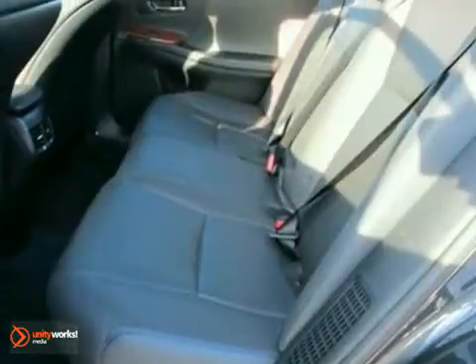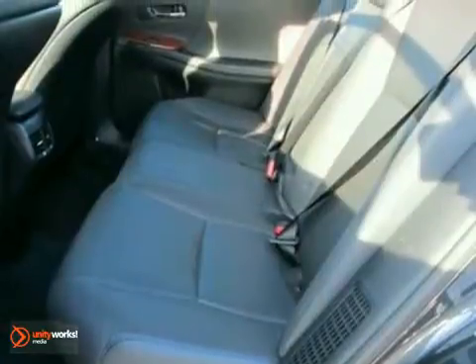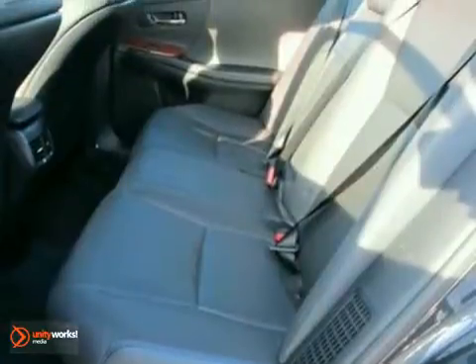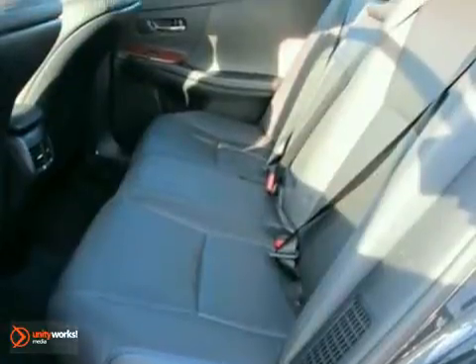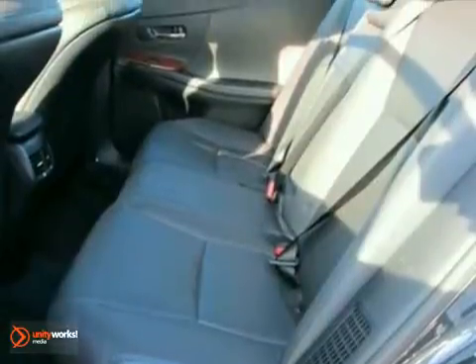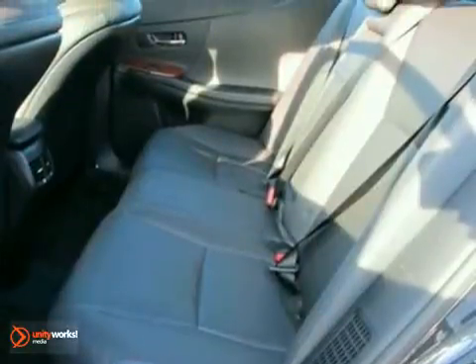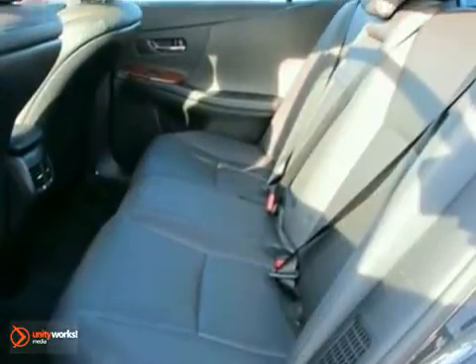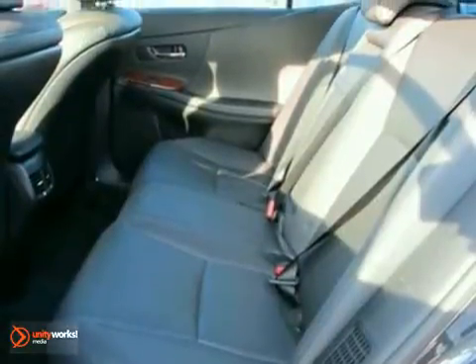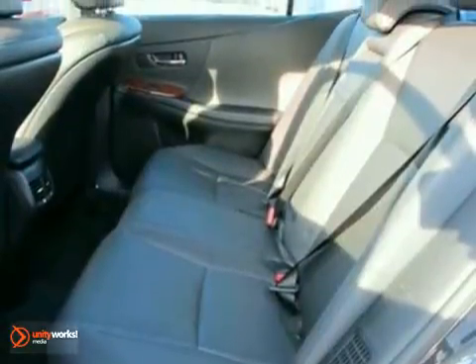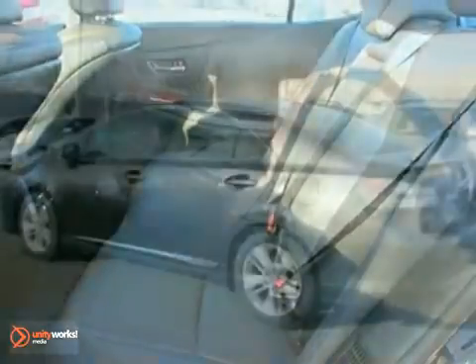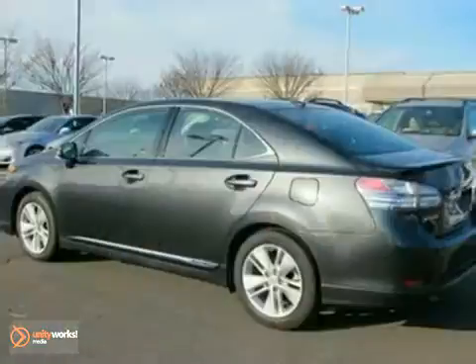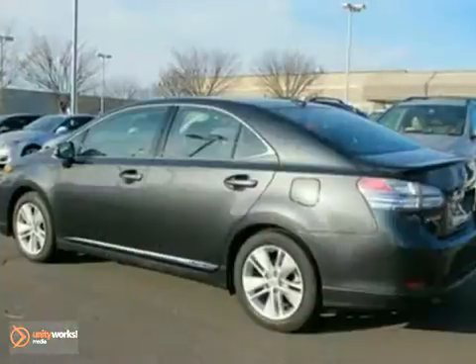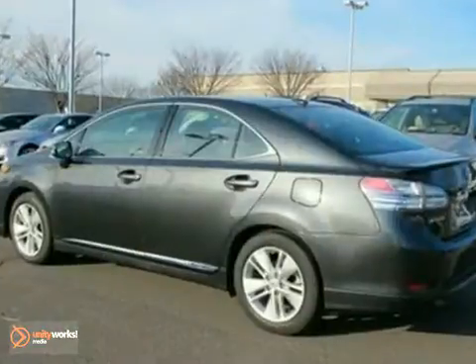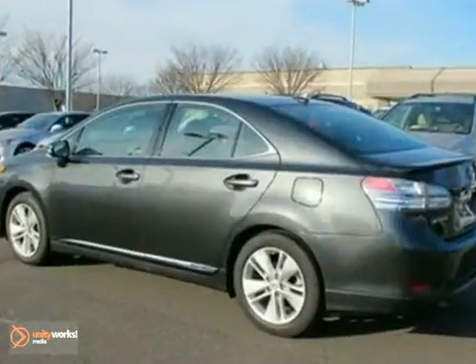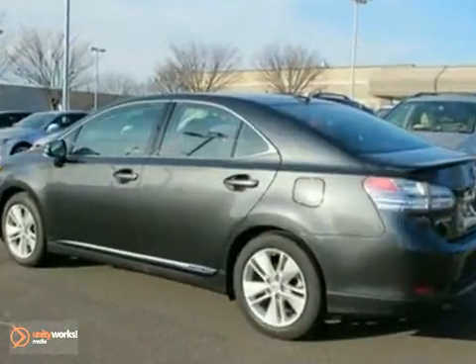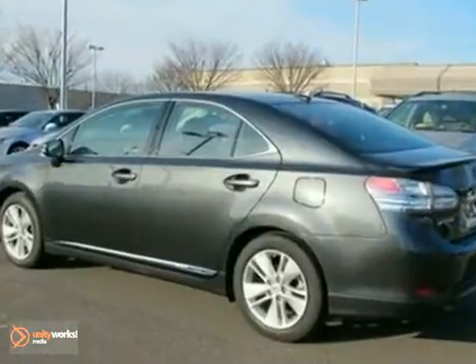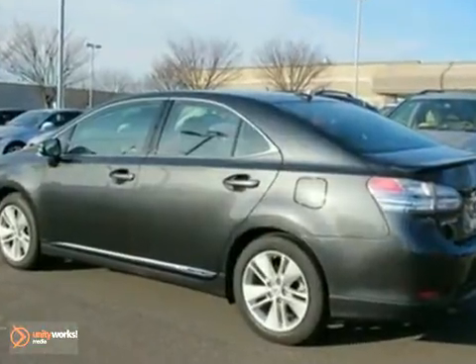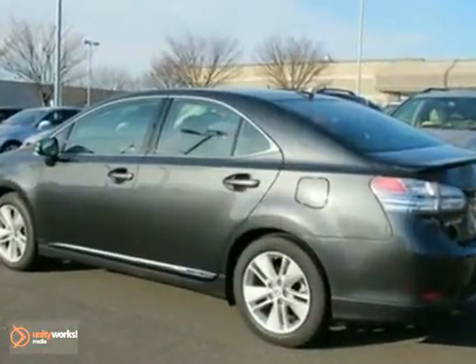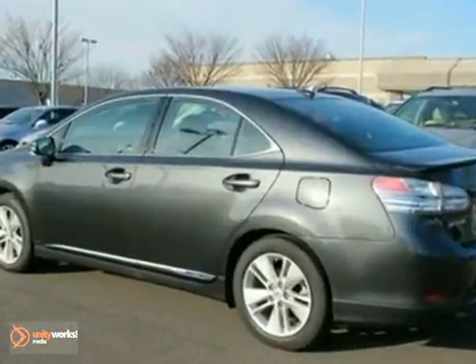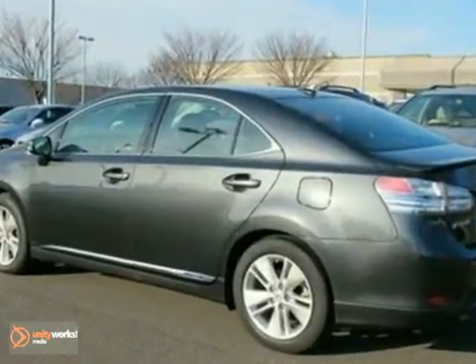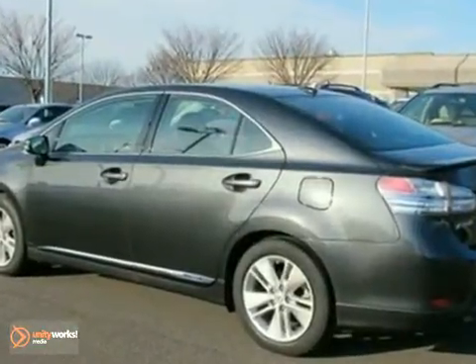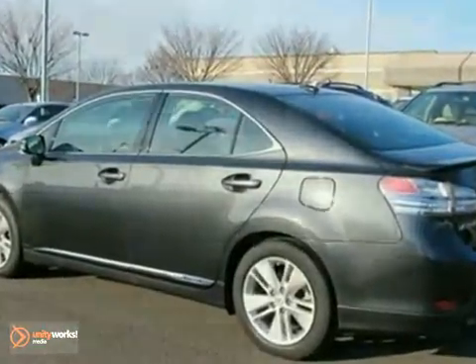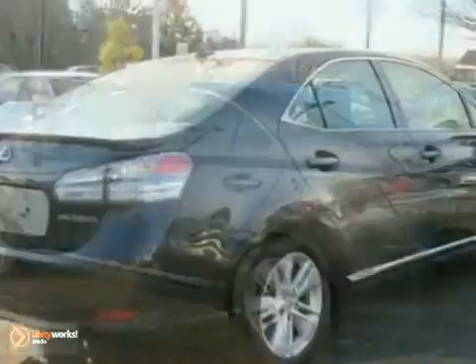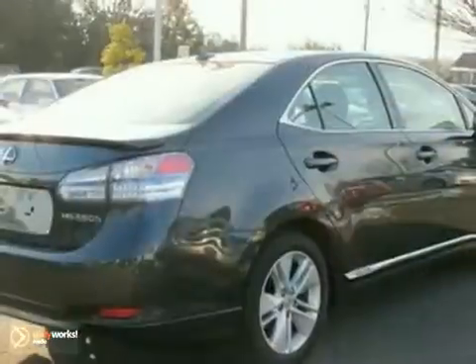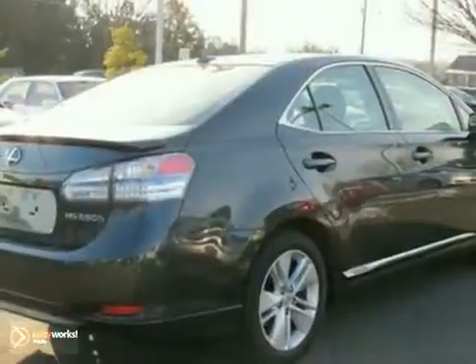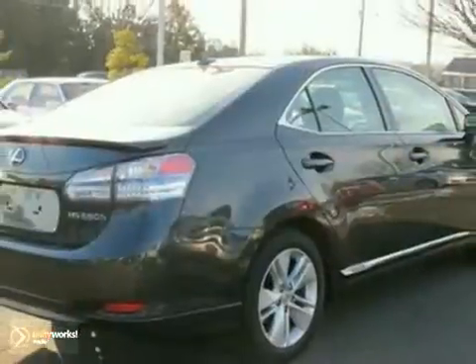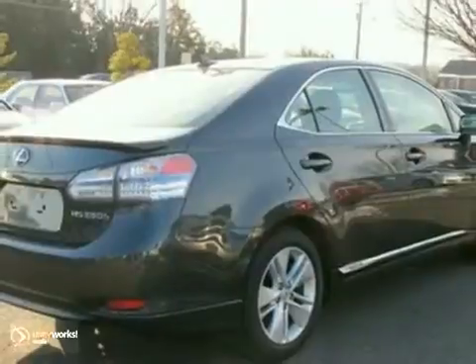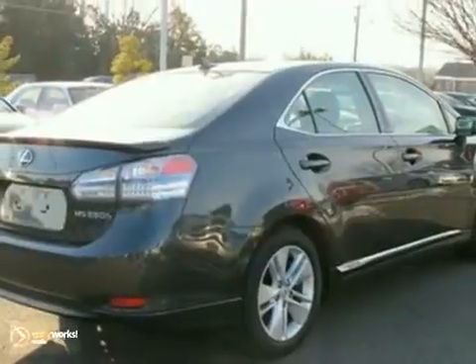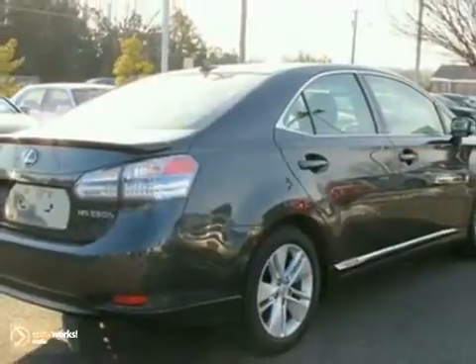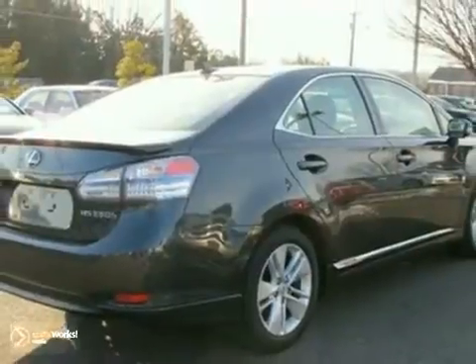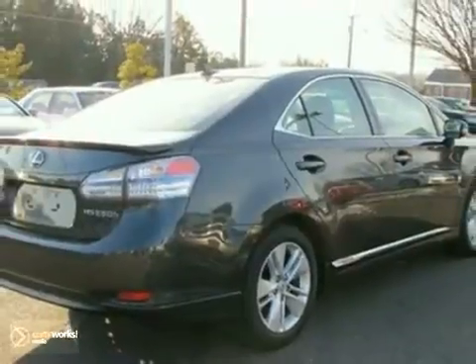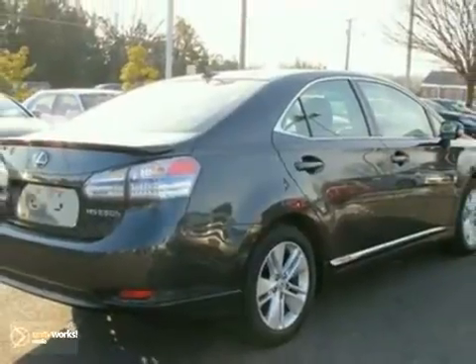And with traction control and an anti-theft system, it won't be here long. Come in for a test drive today.